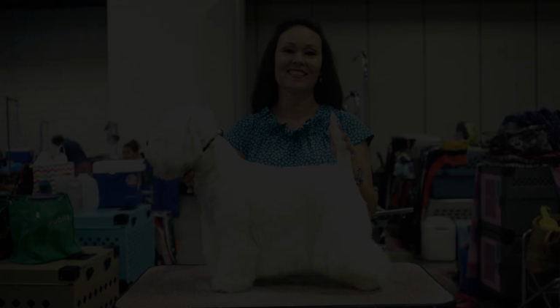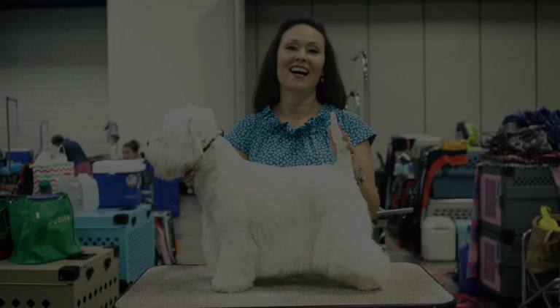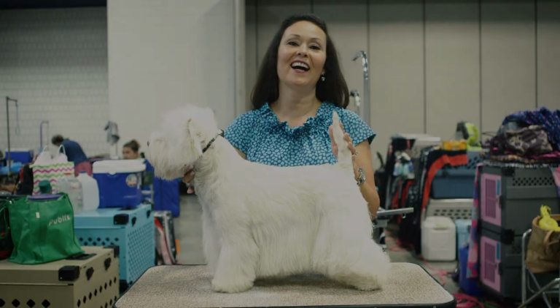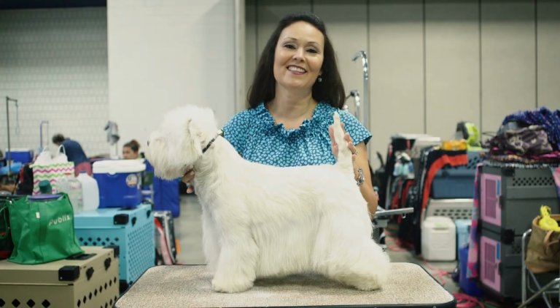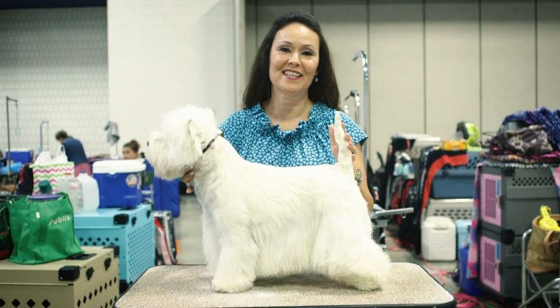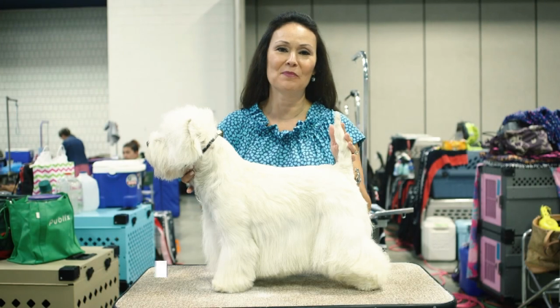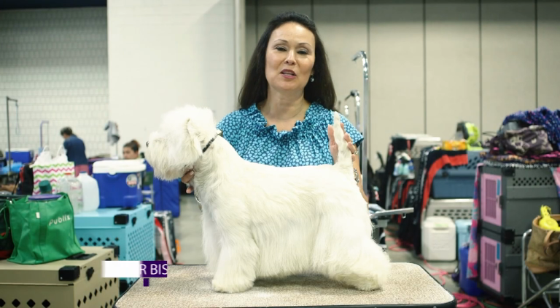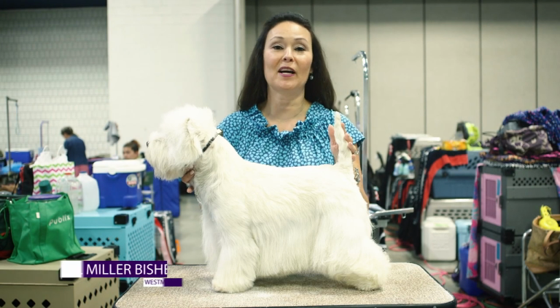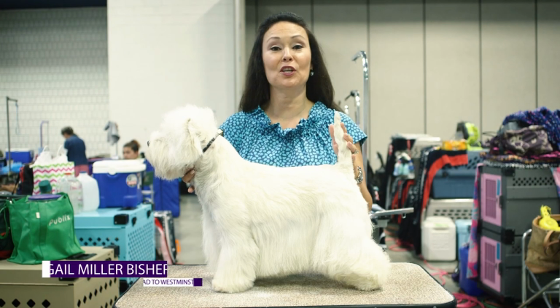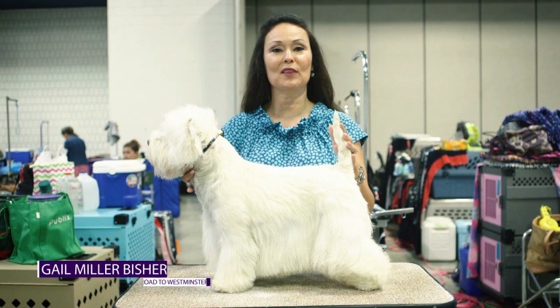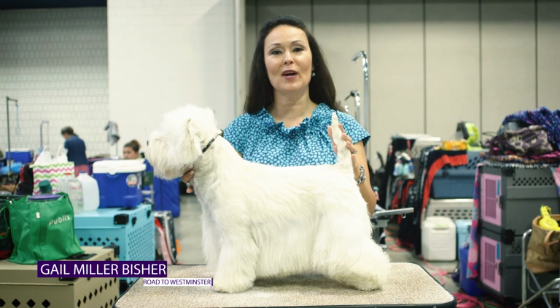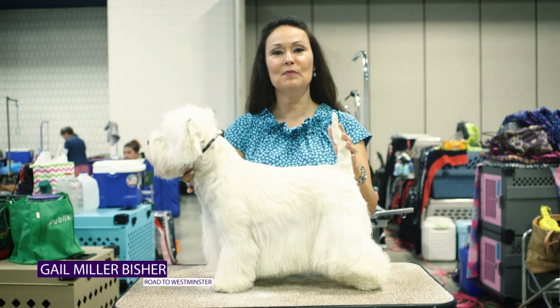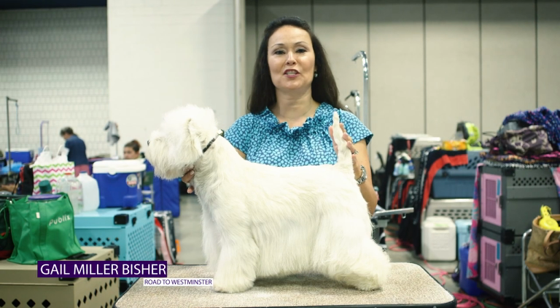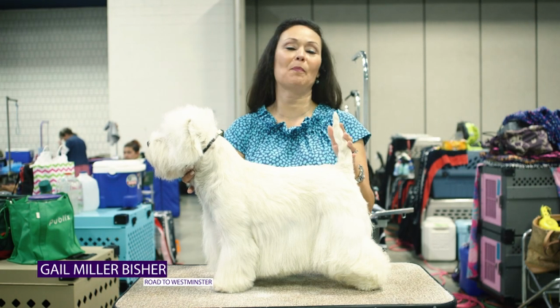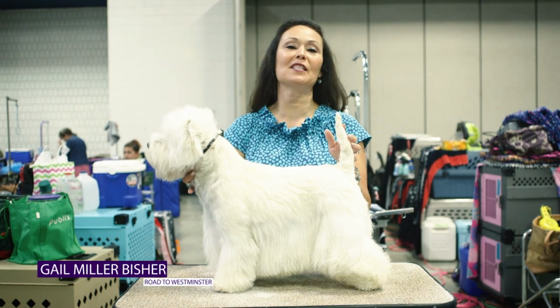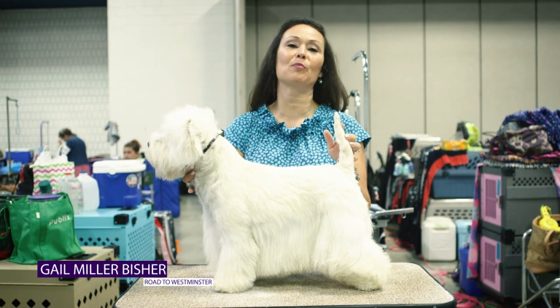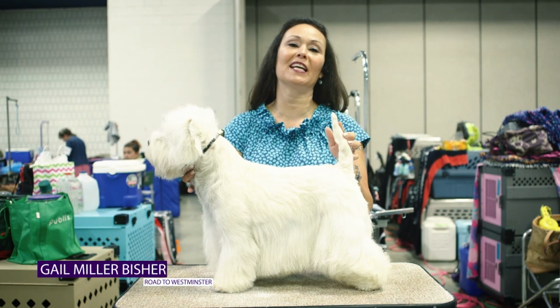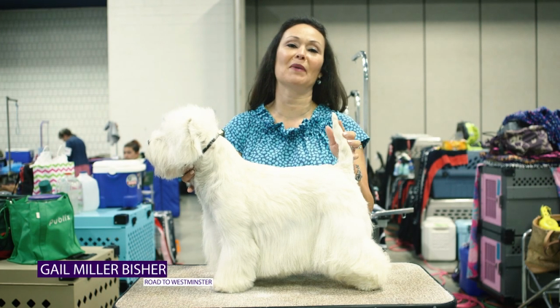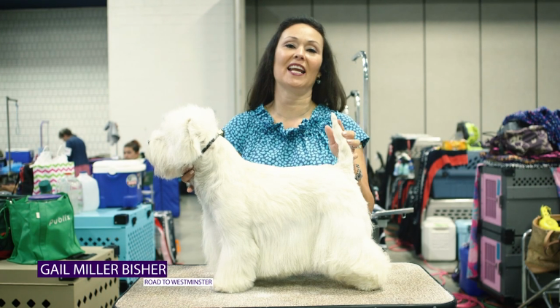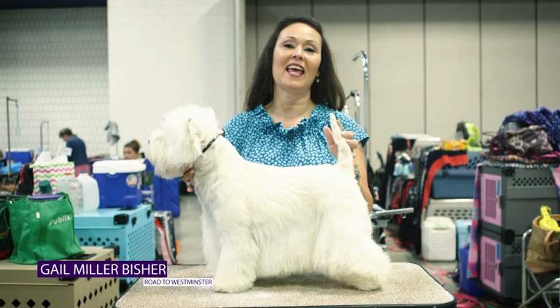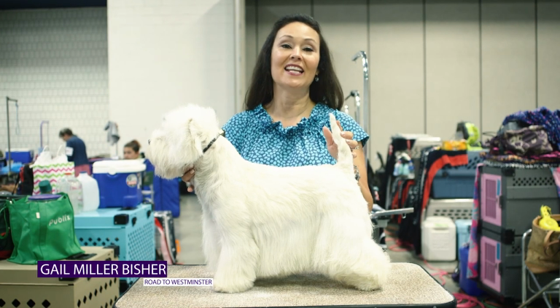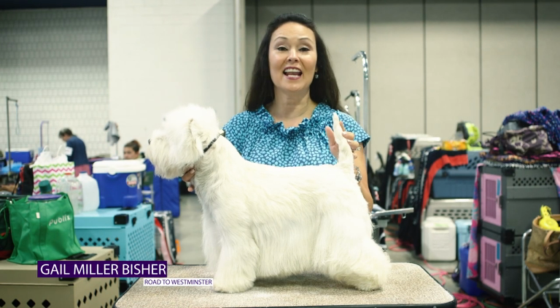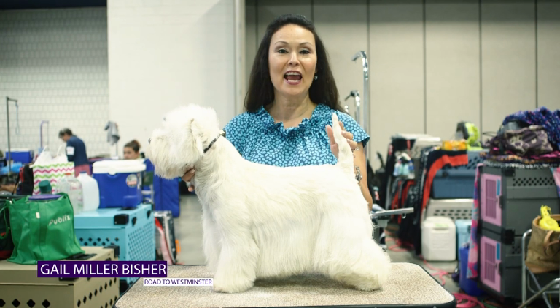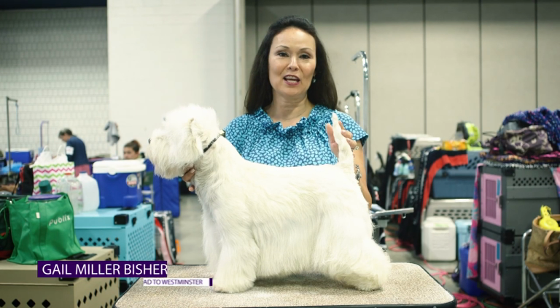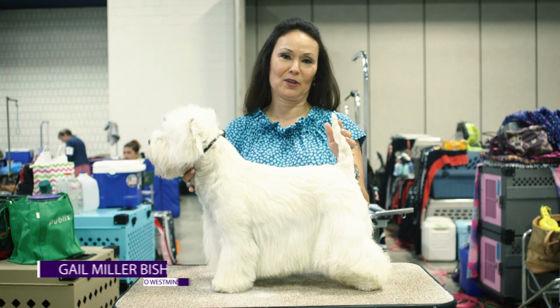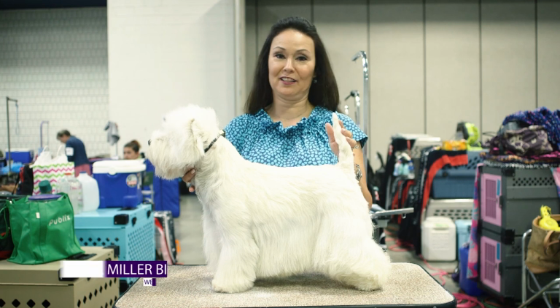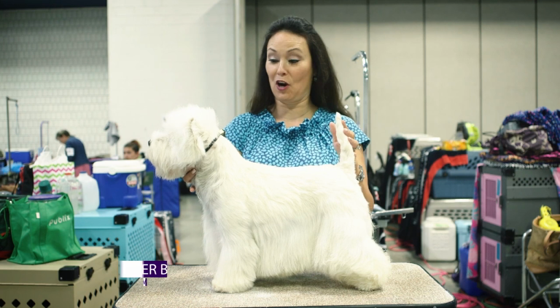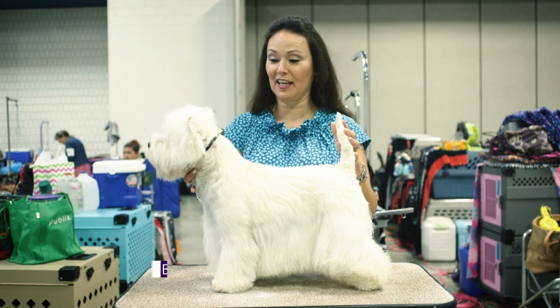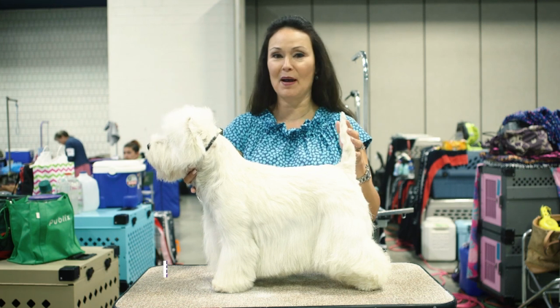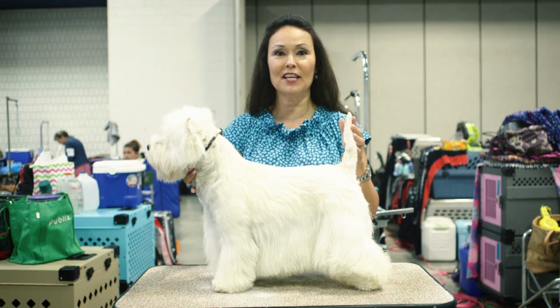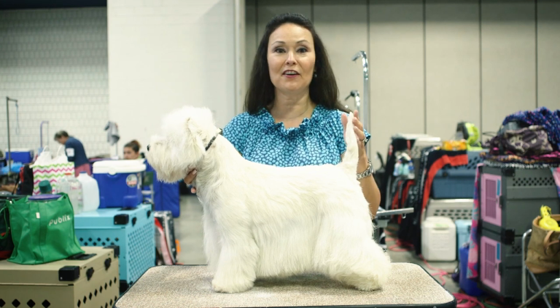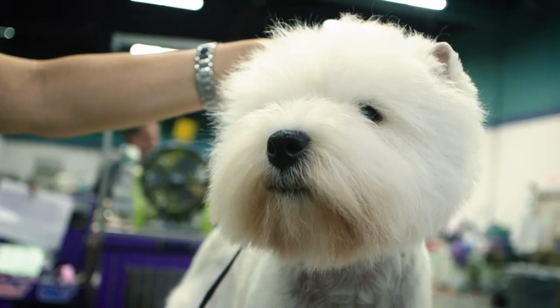Hi, this is Dale Miller Beicher with the Westminster Best of Breed Minute, and today we're talking about terriers.